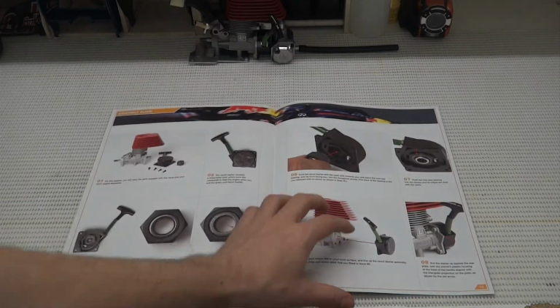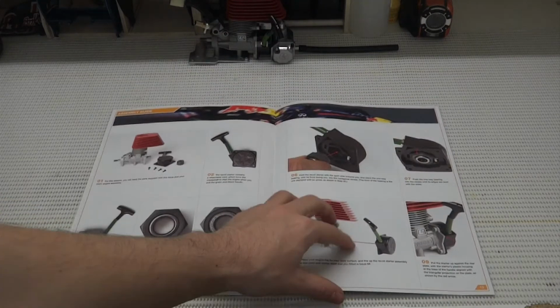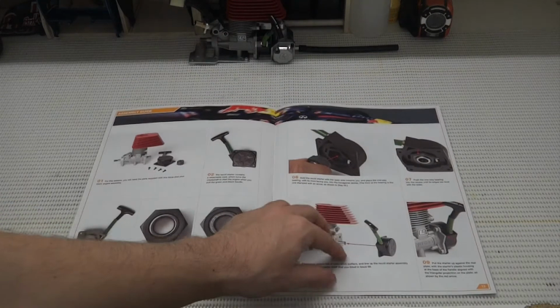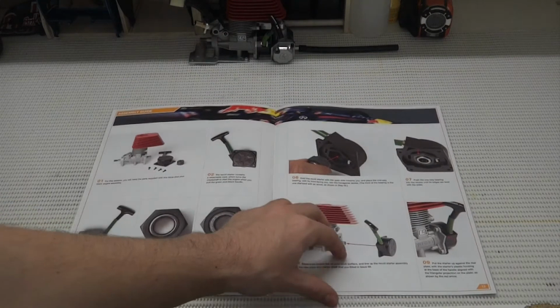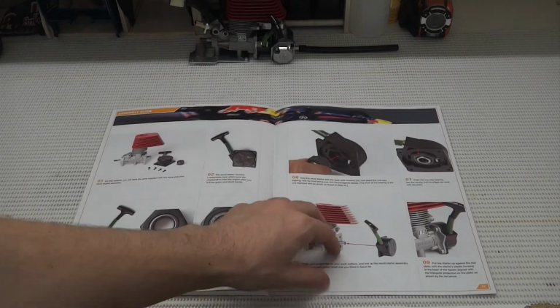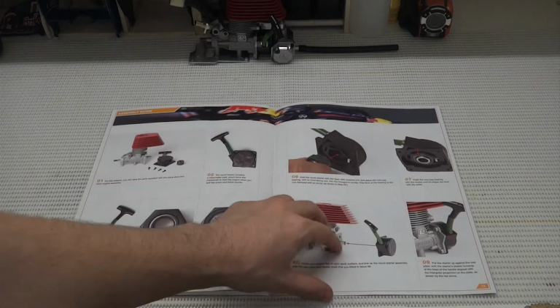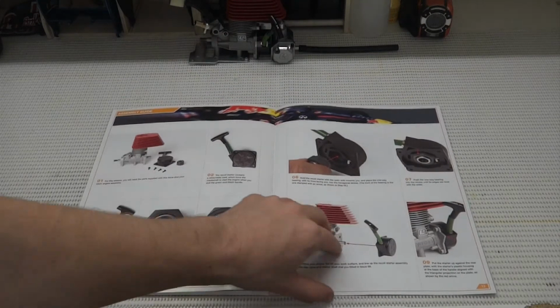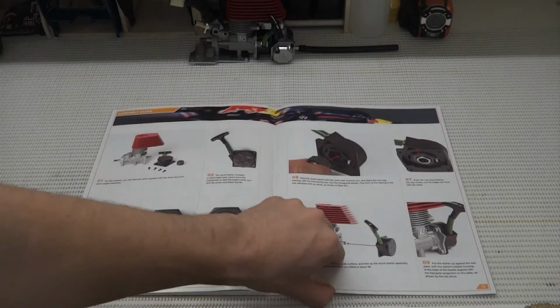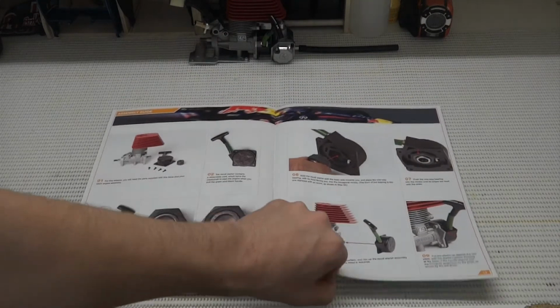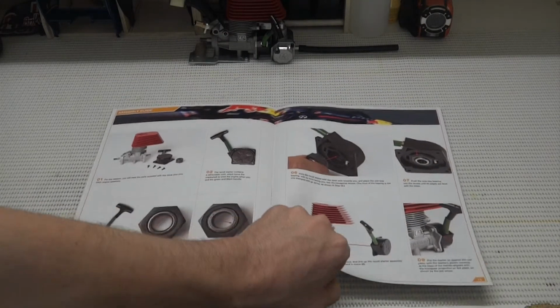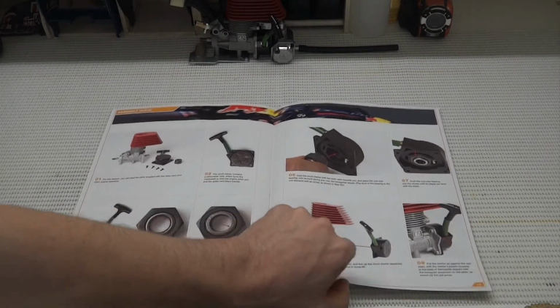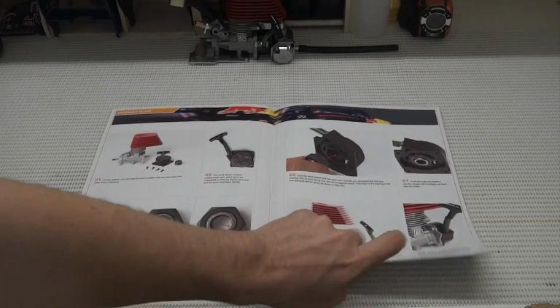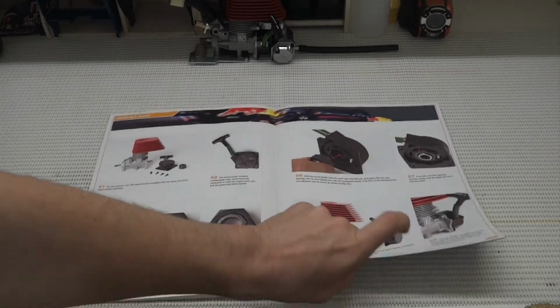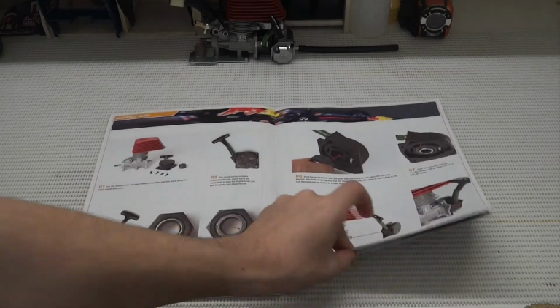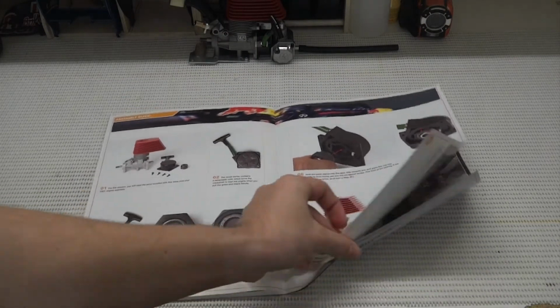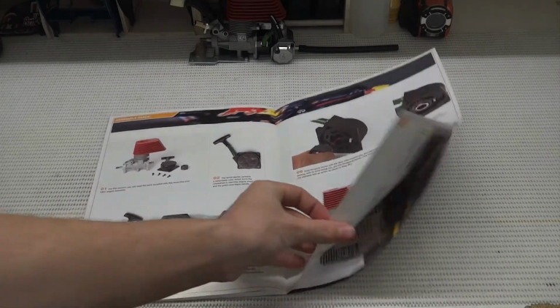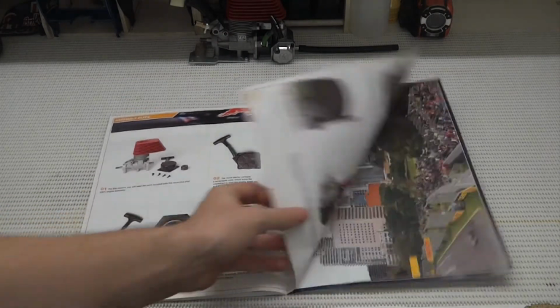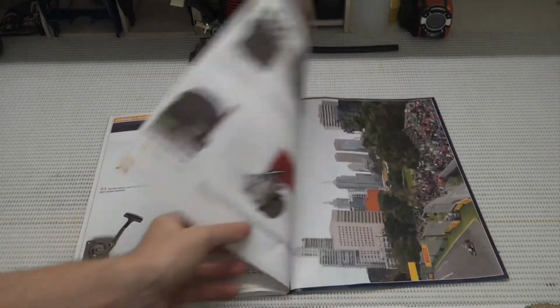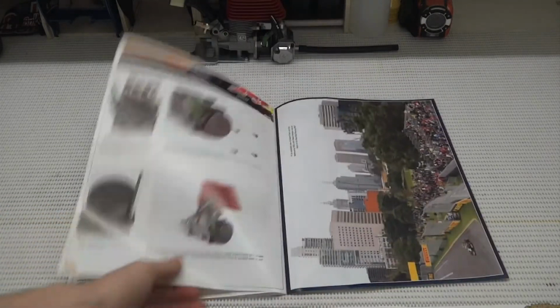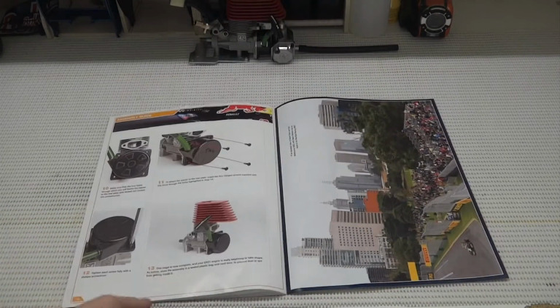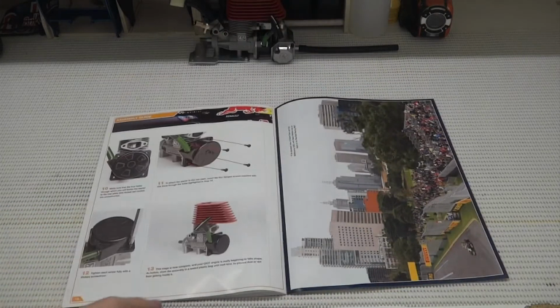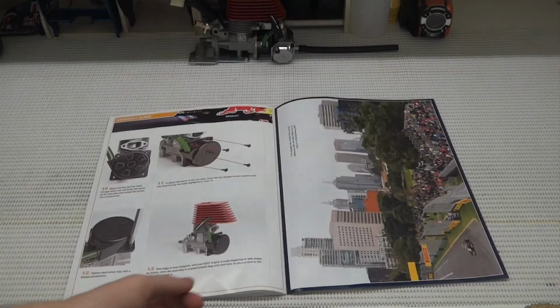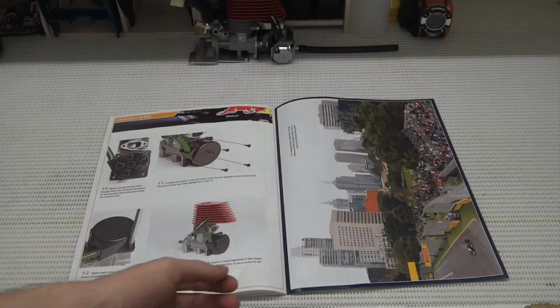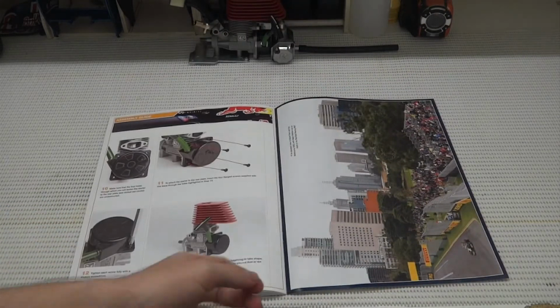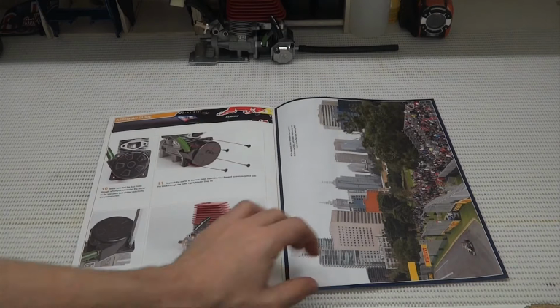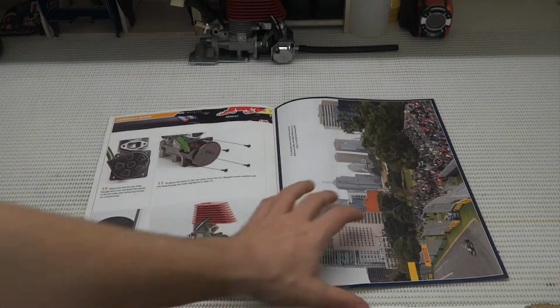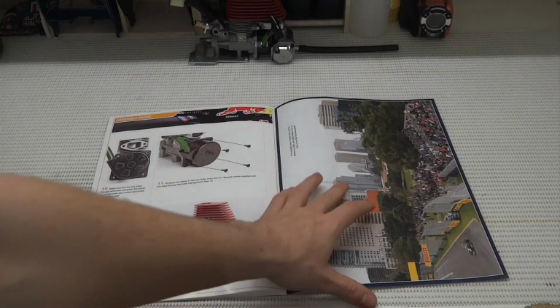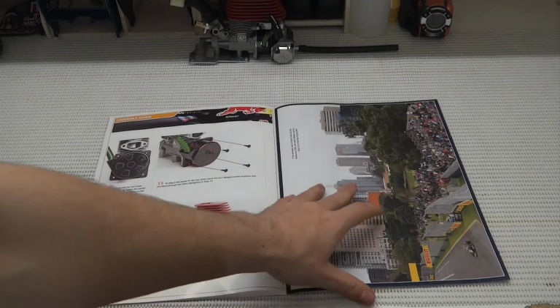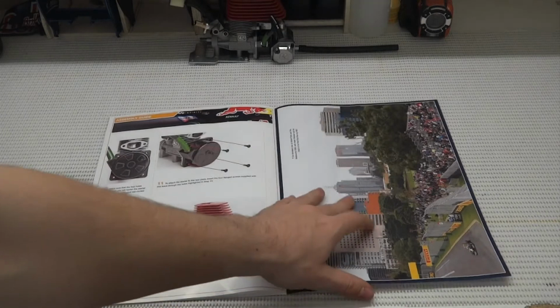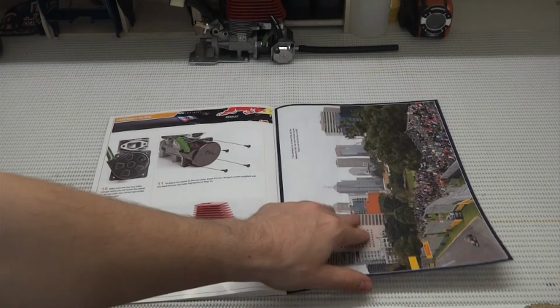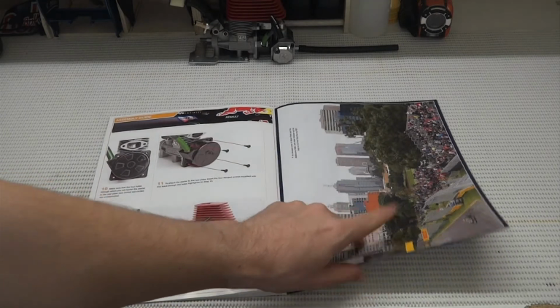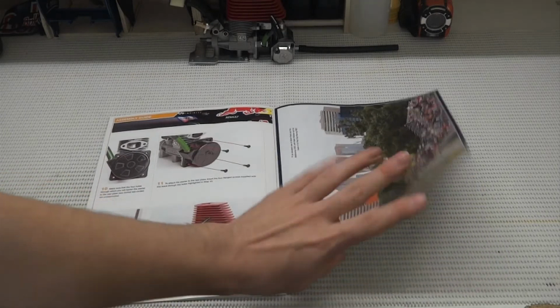So we've got a couple of pages of instructions here, and let's get stuck into the building.